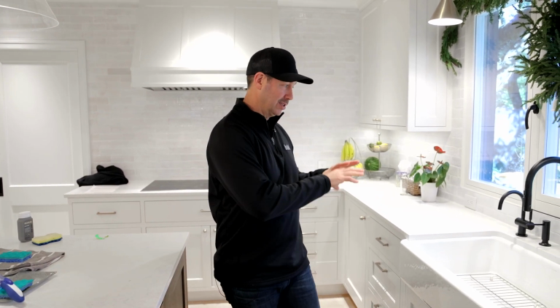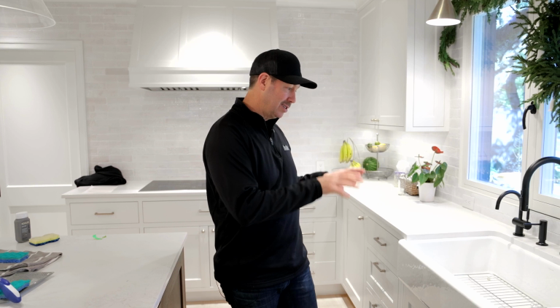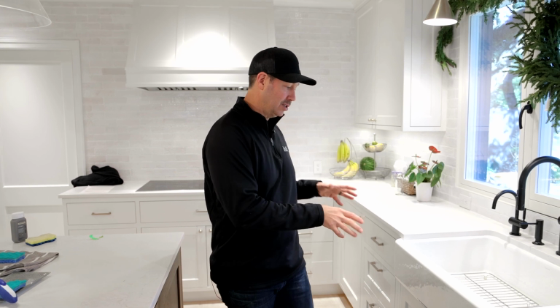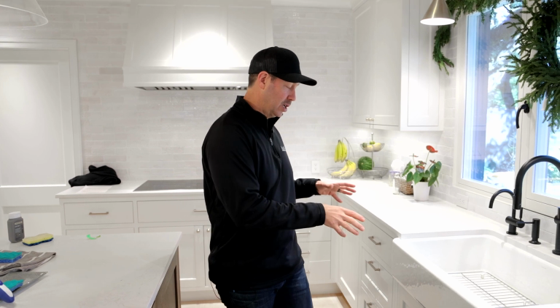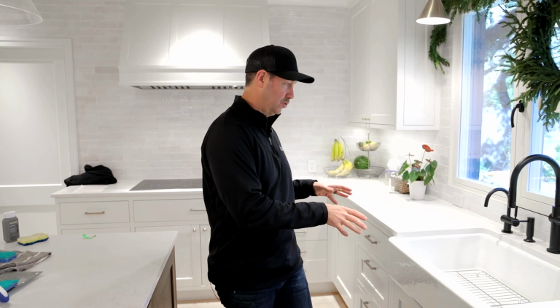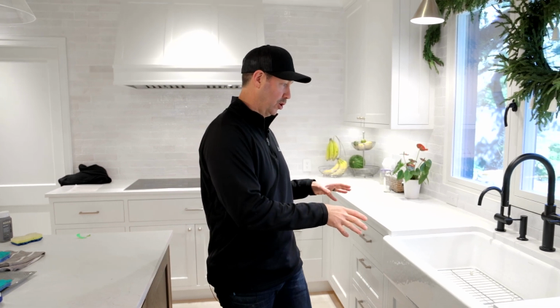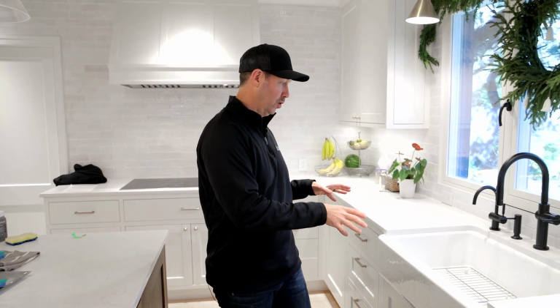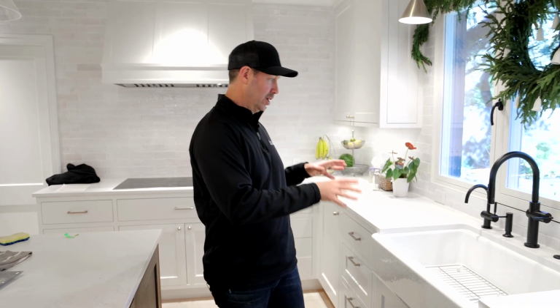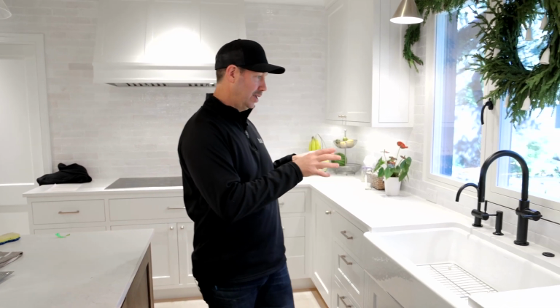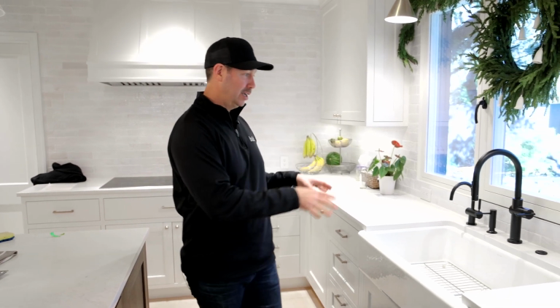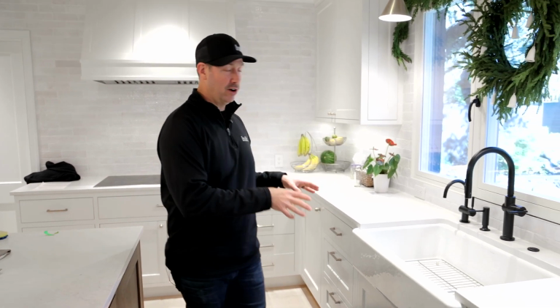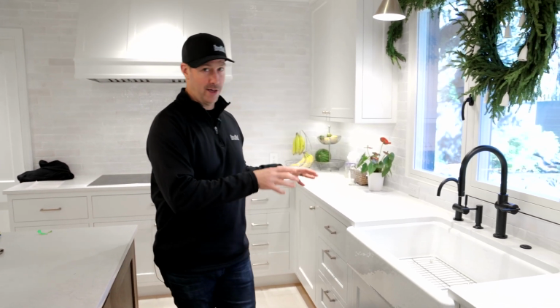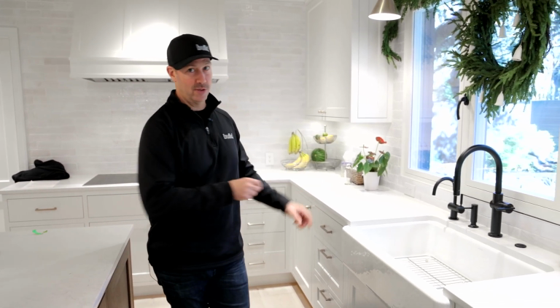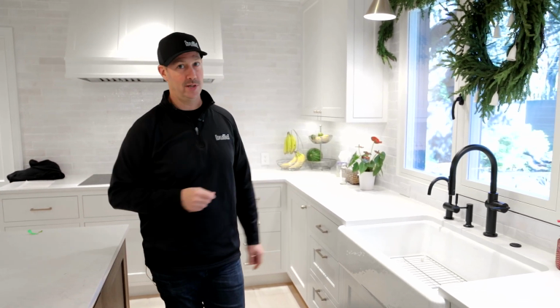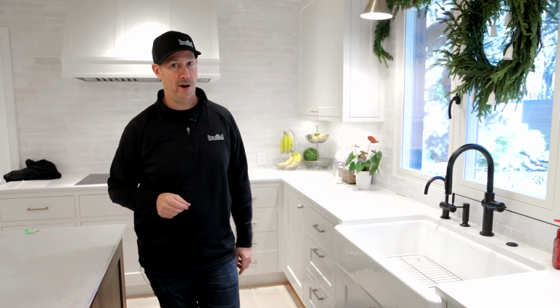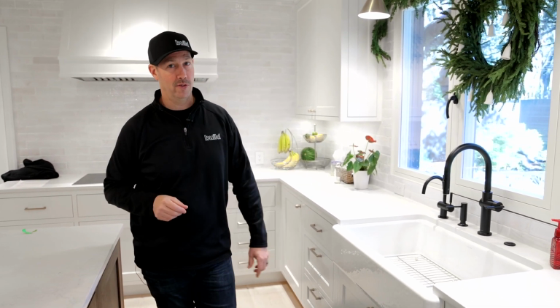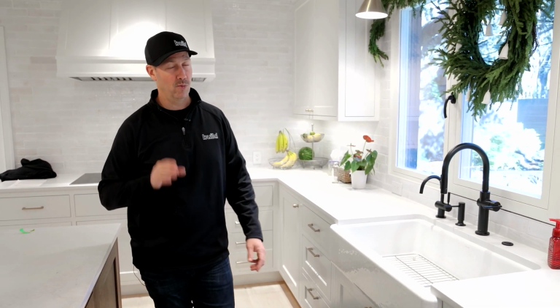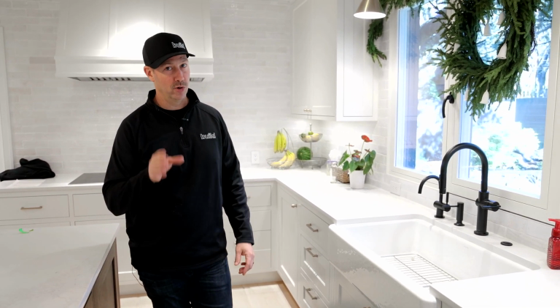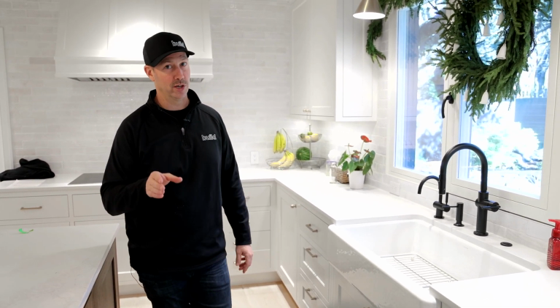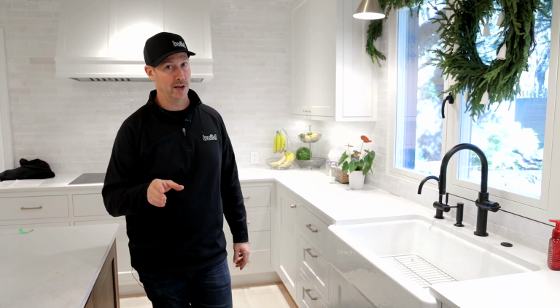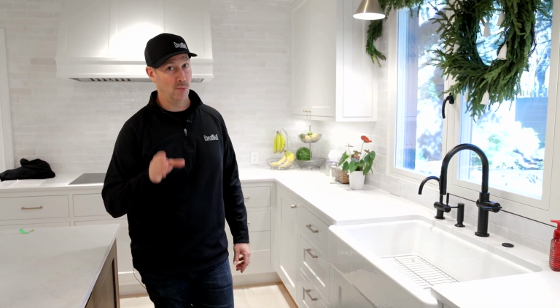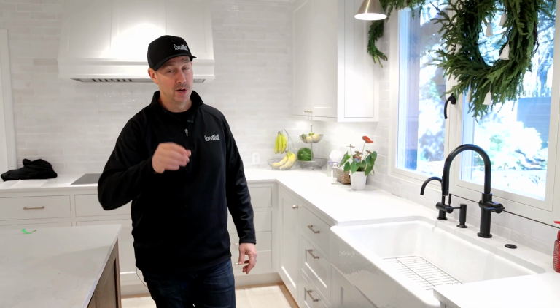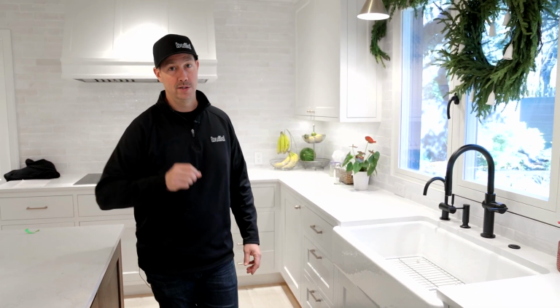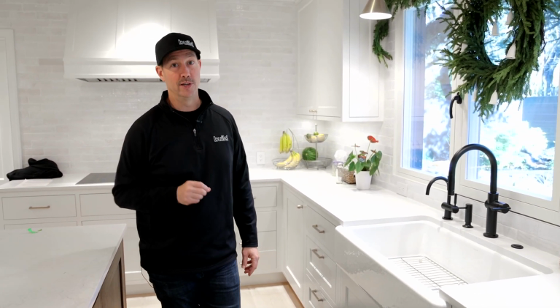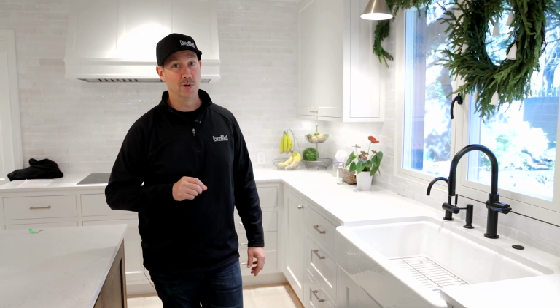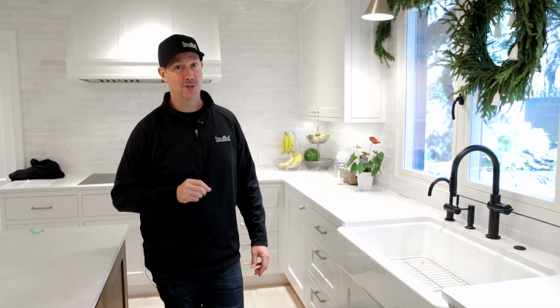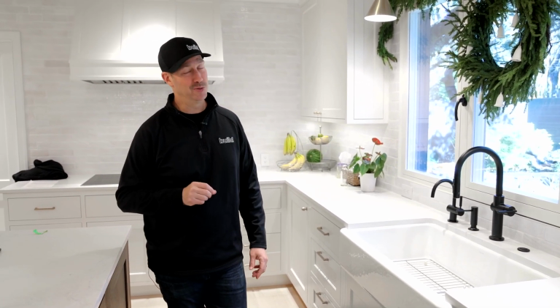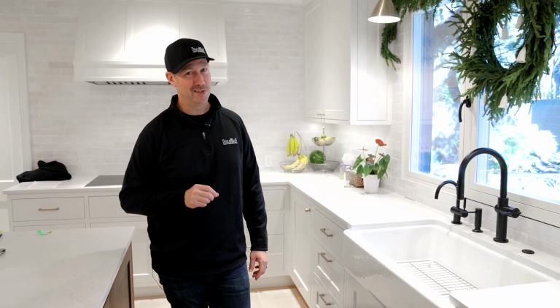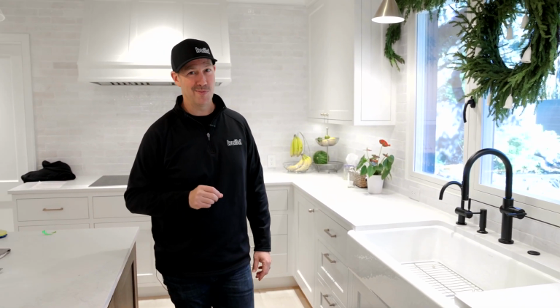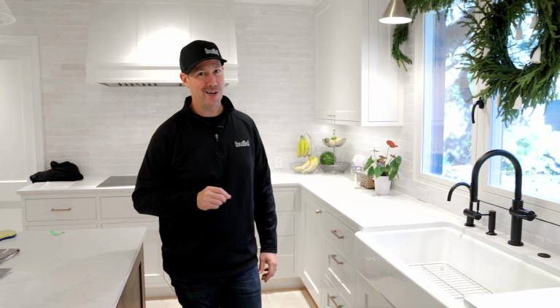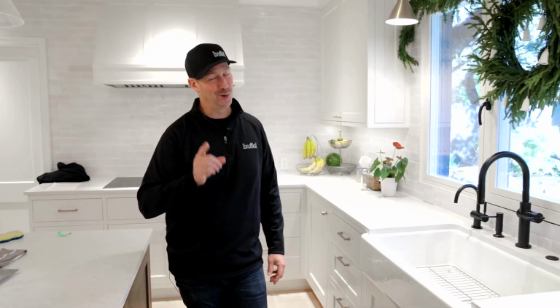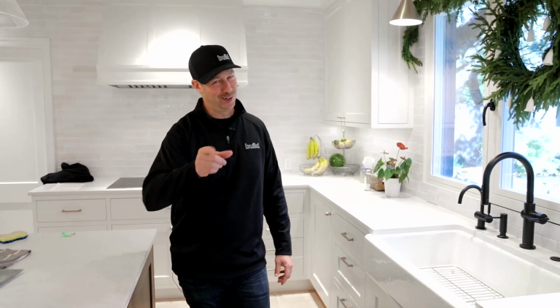I've got six tips for you here at this area that are really going to help. Today's Build Show is sponsored by Kohler.